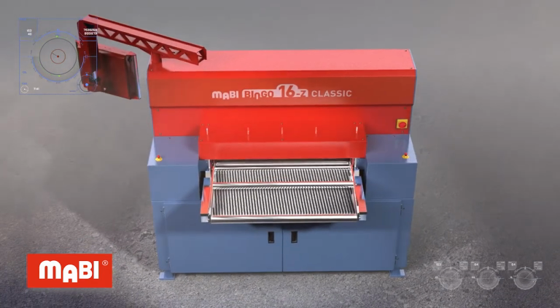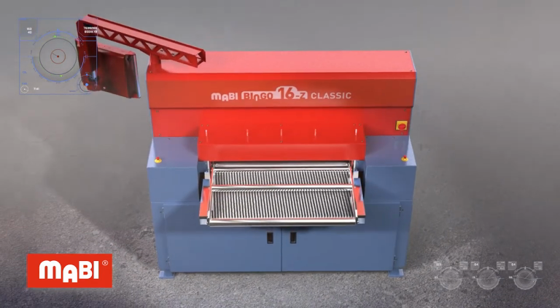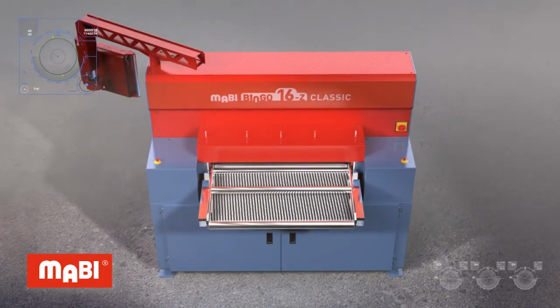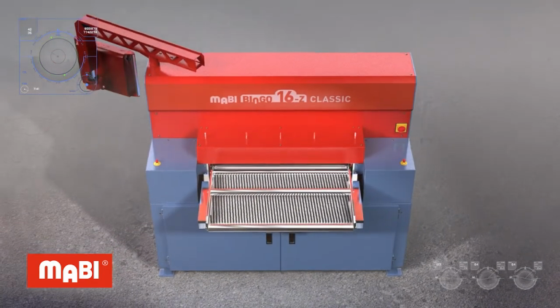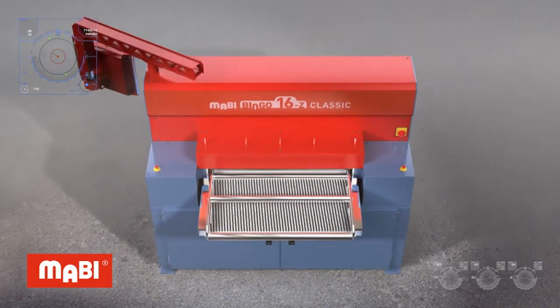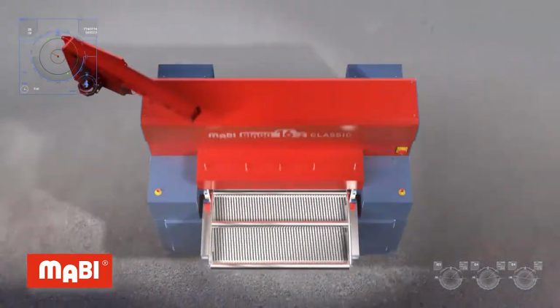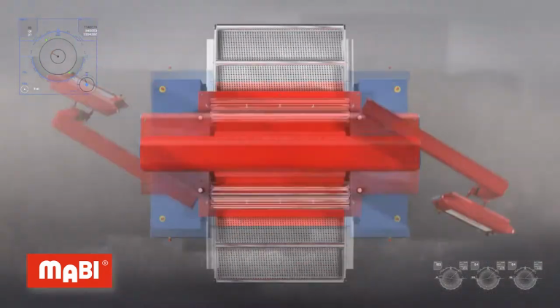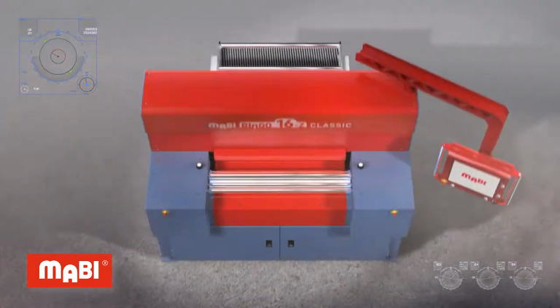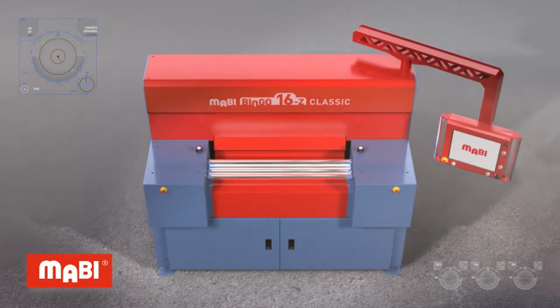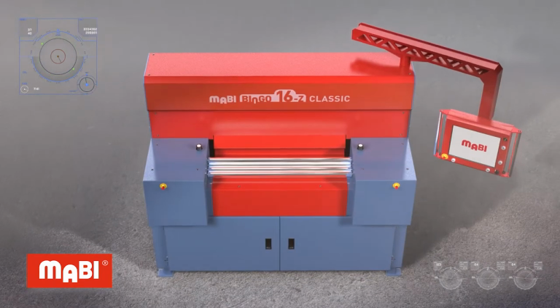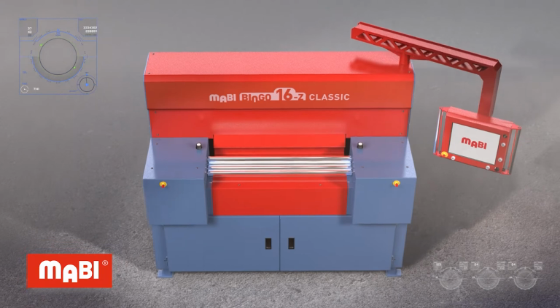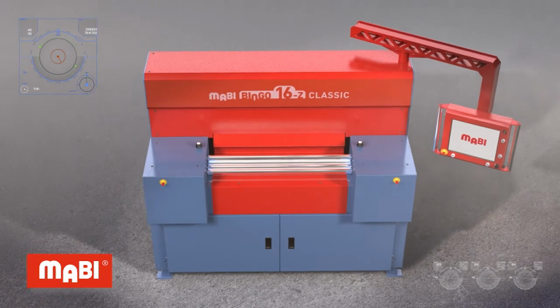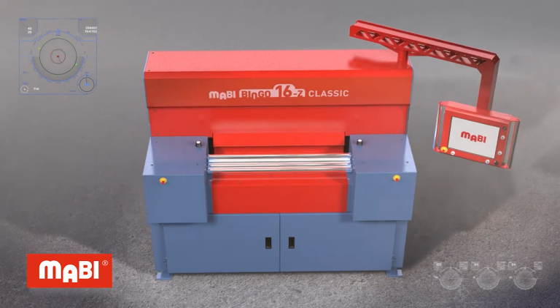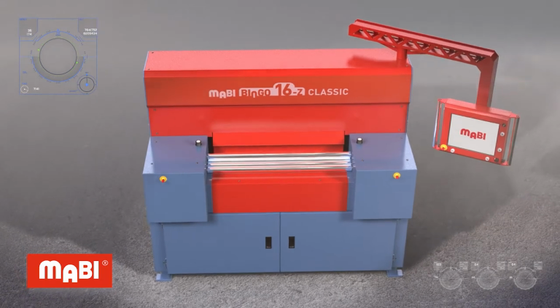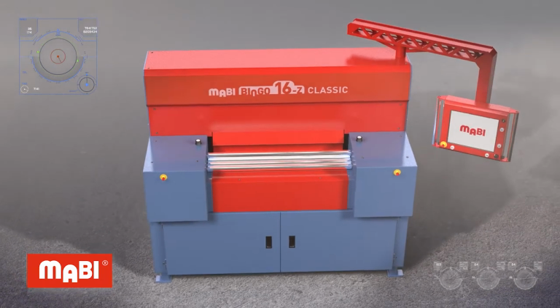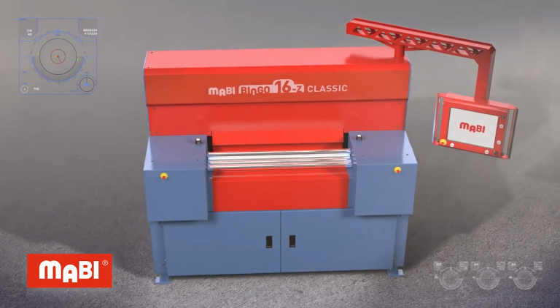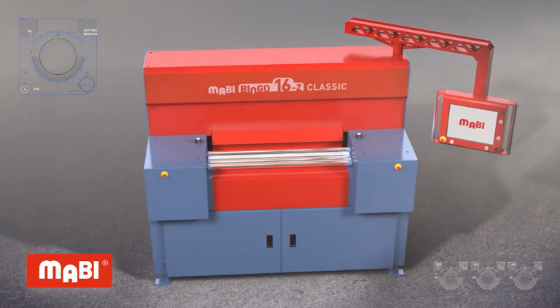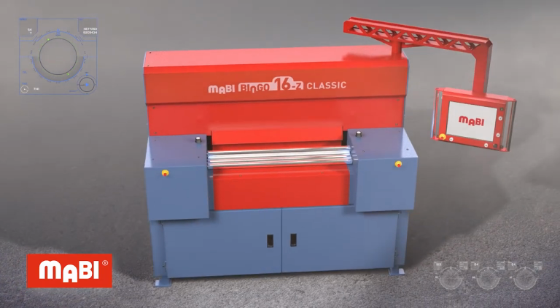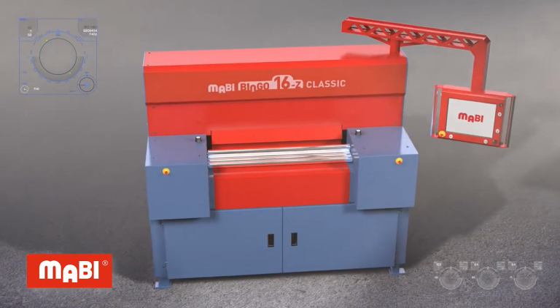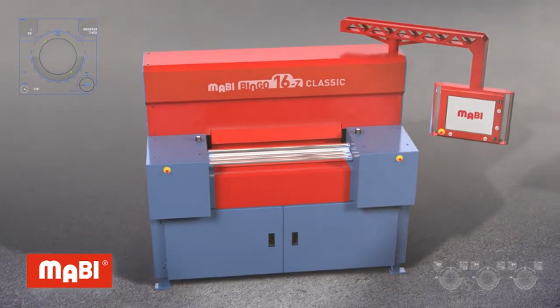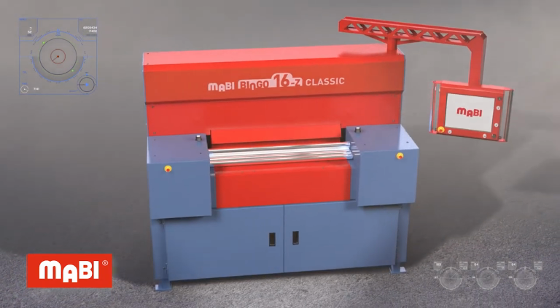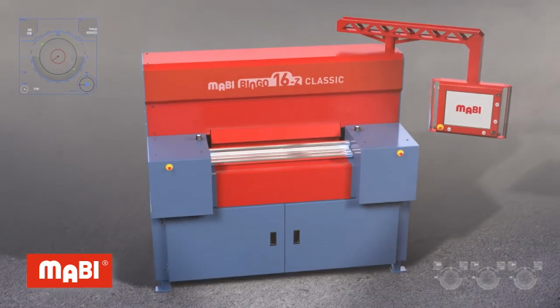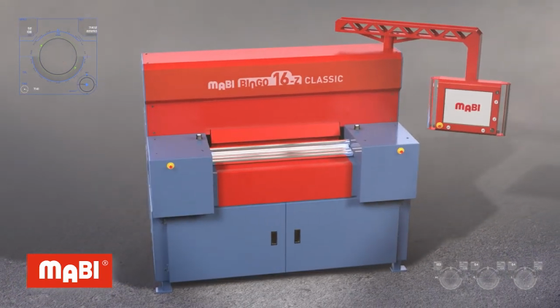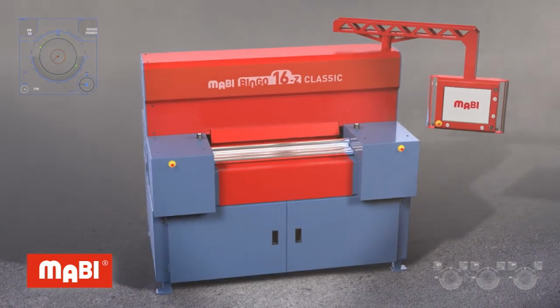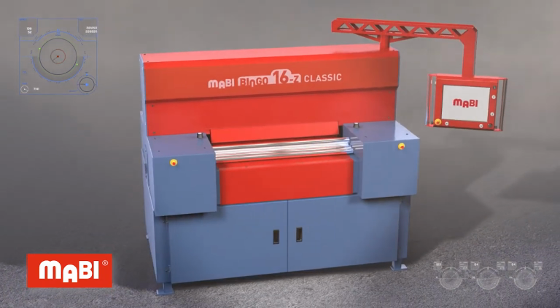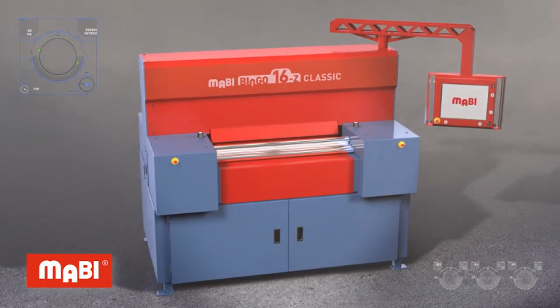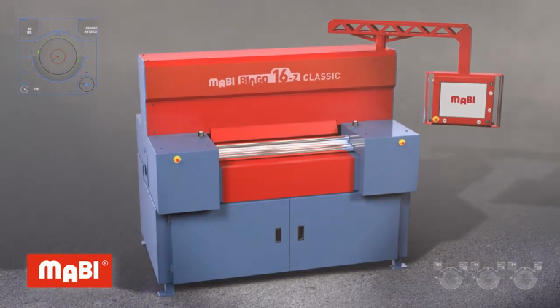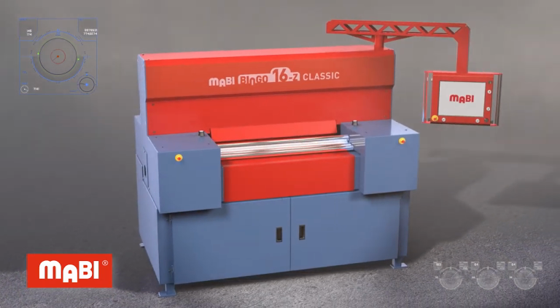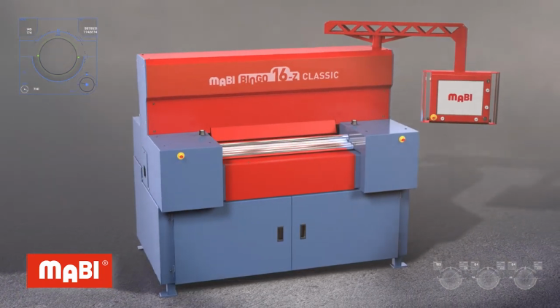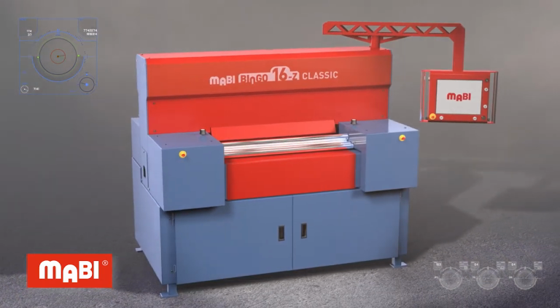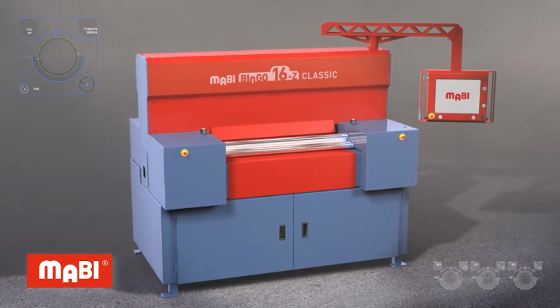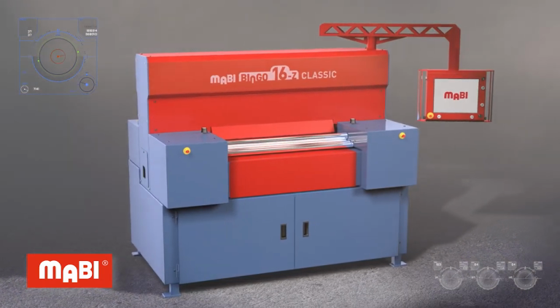Mabi has offered a completely revised successor since 2020: the Mabi Bingo 16Z Classic.